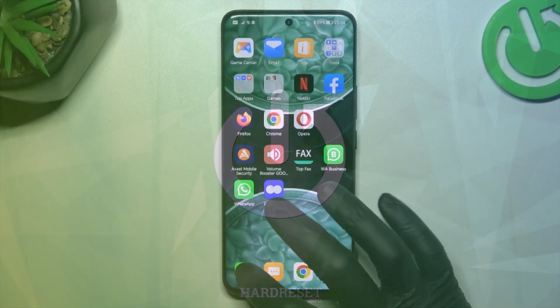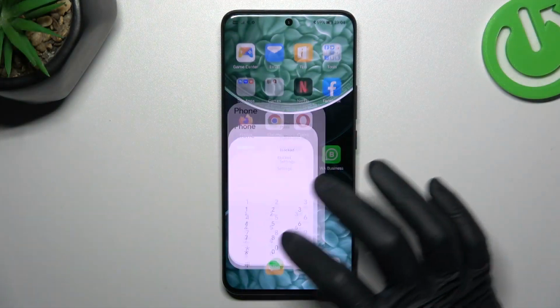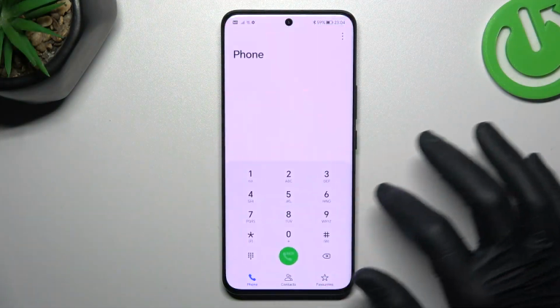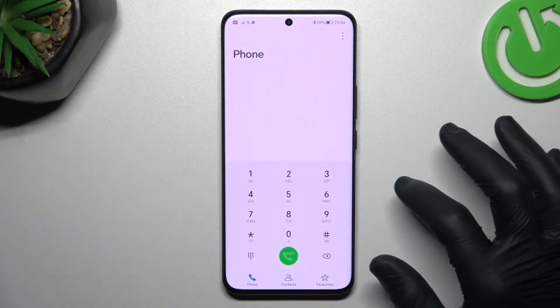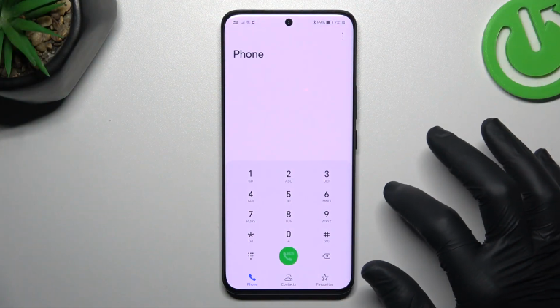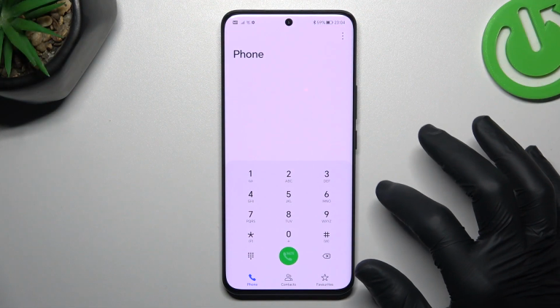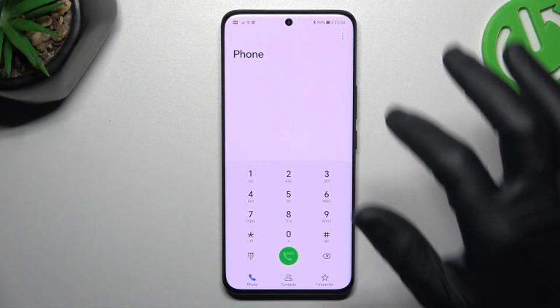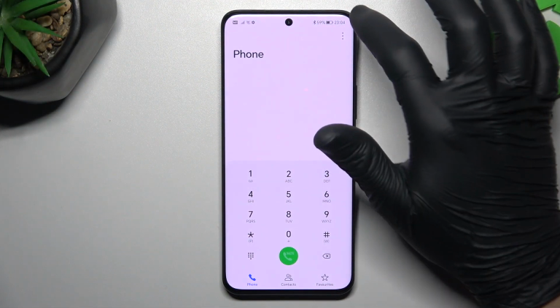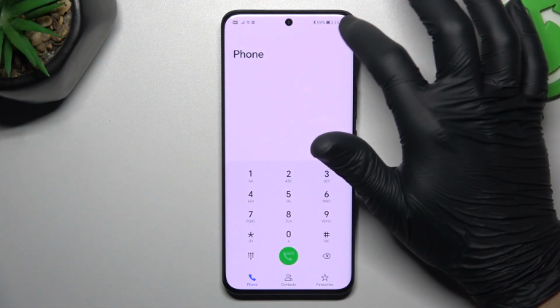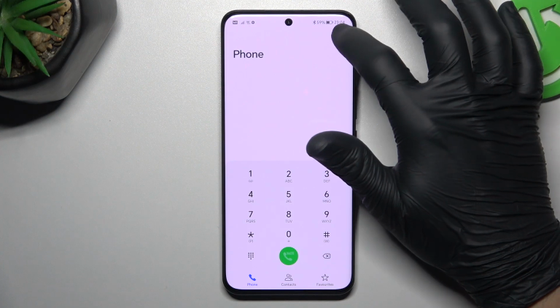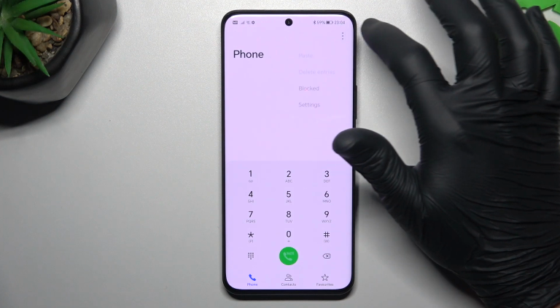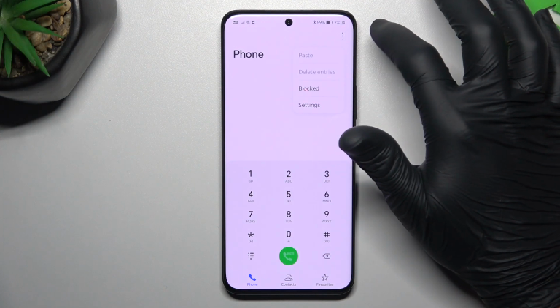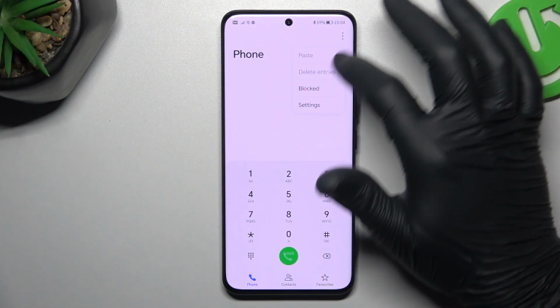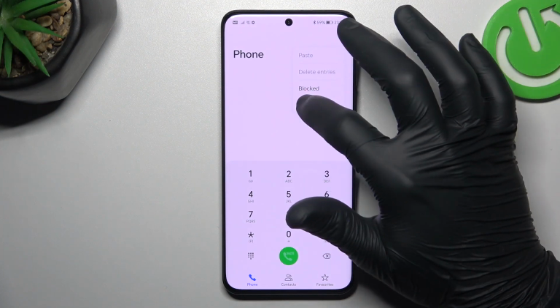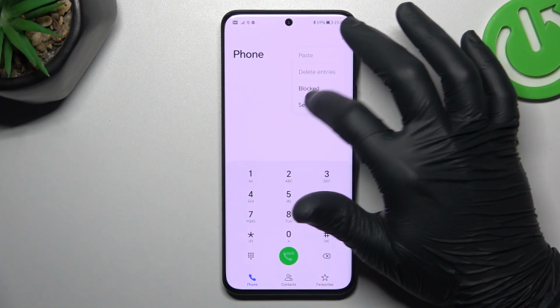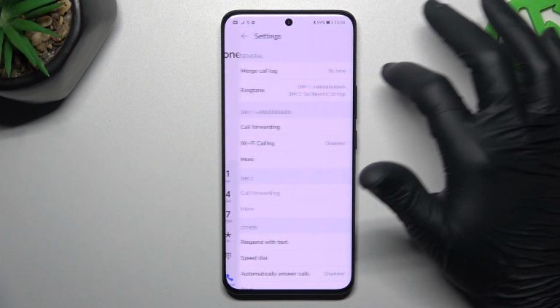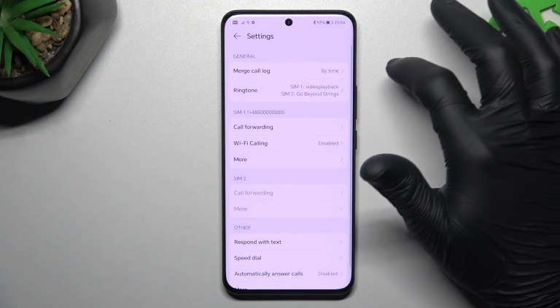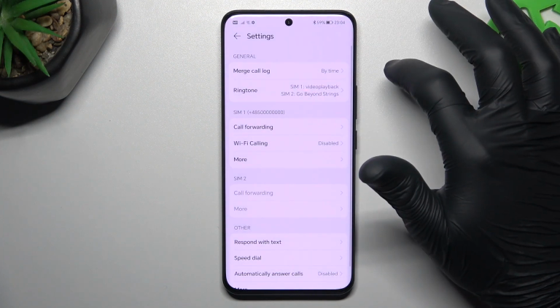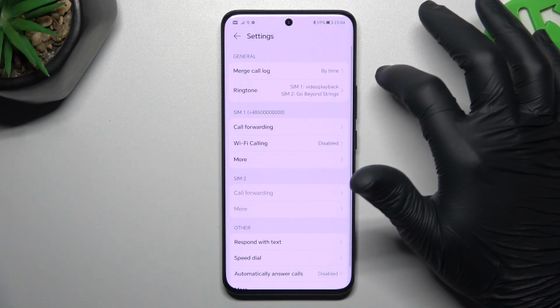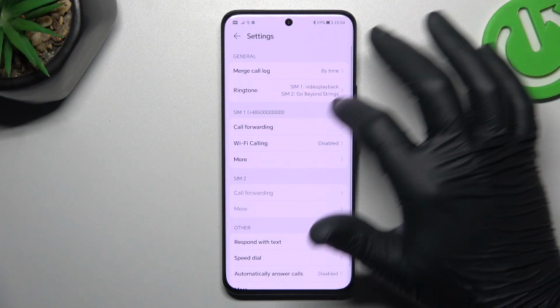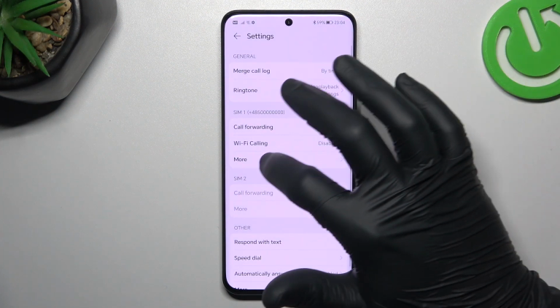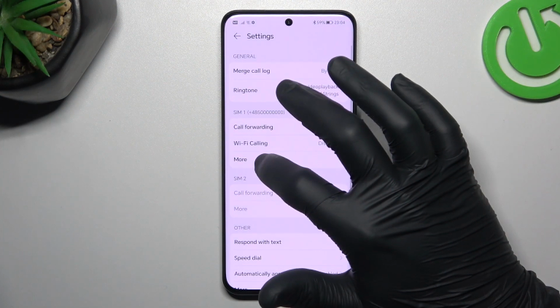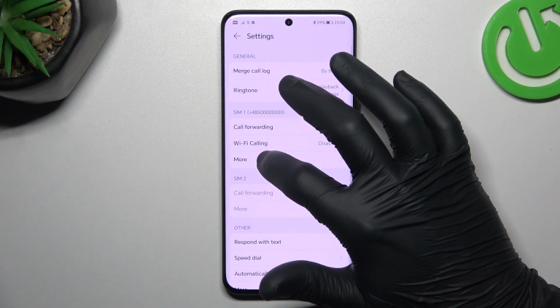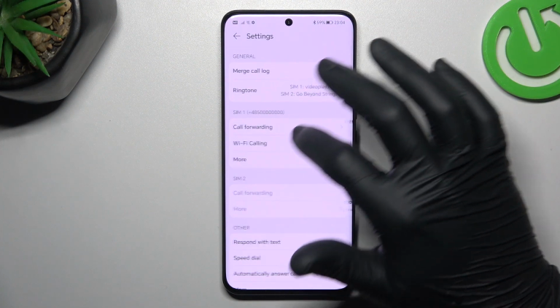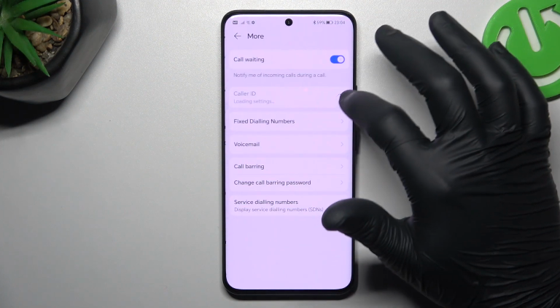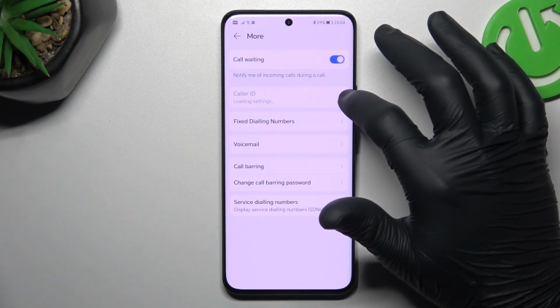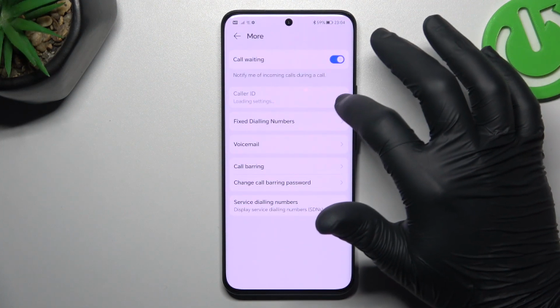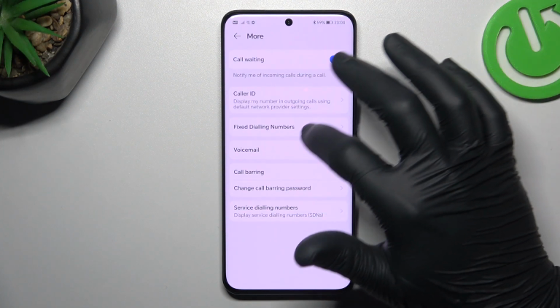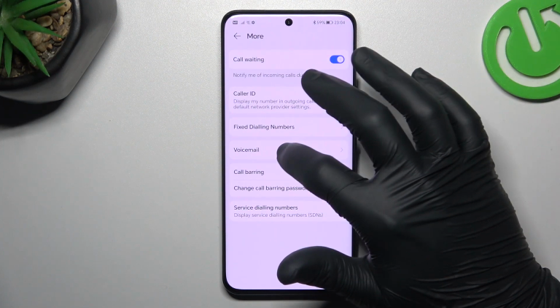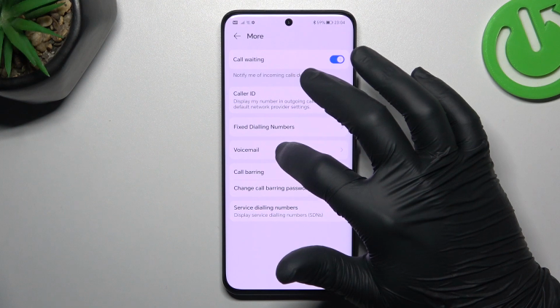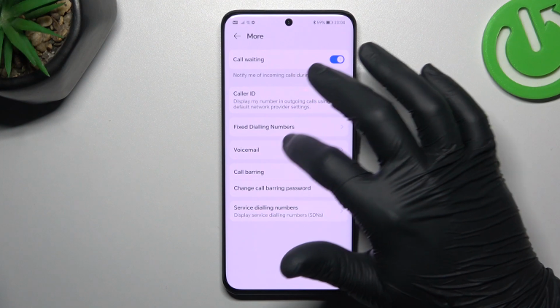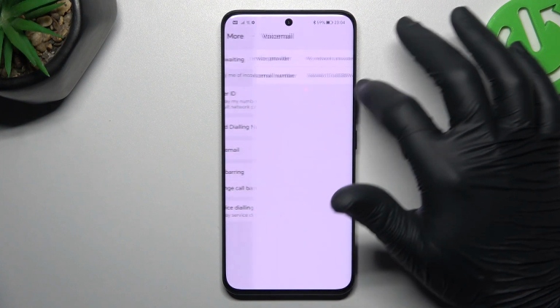On the first step, open the caller app, tap on the three-dot icon and choose Settings. Then tap on More and open the Voicemail.